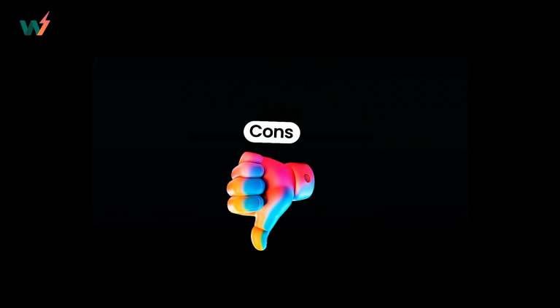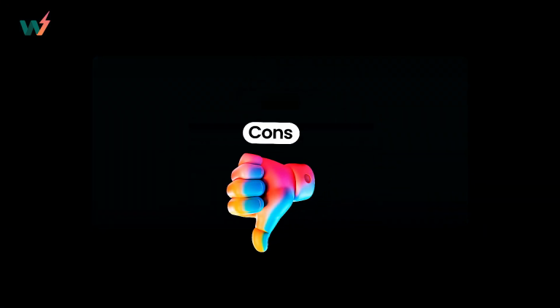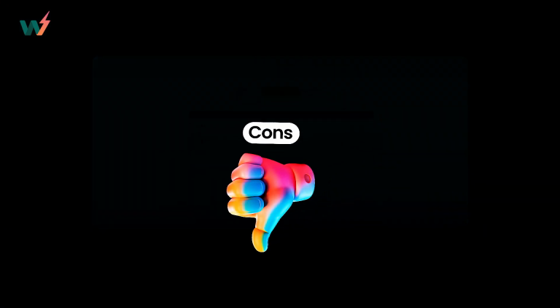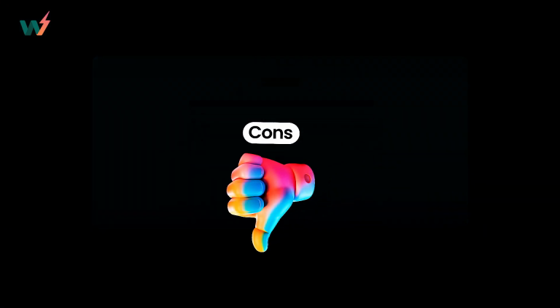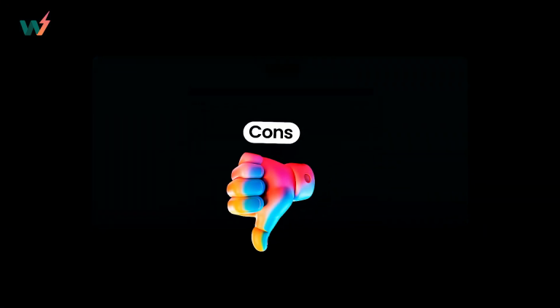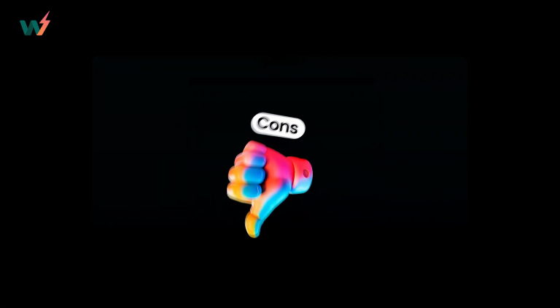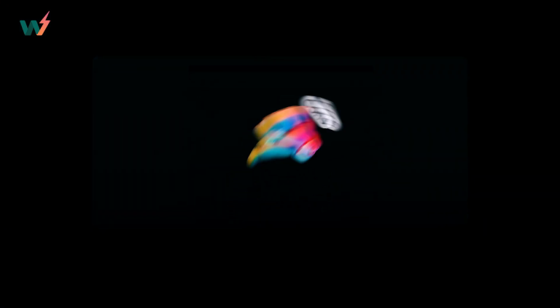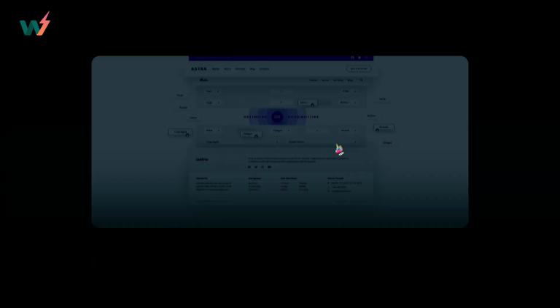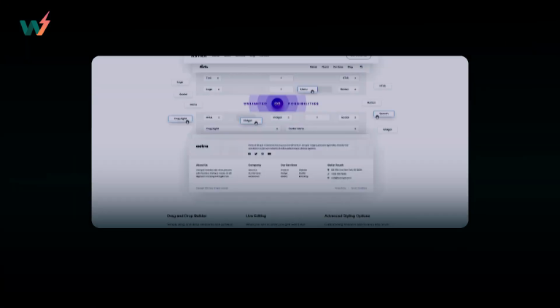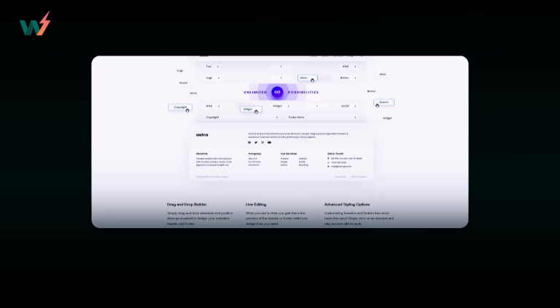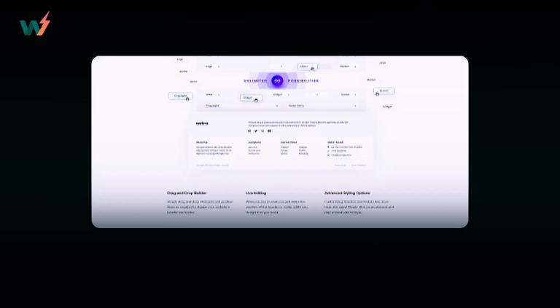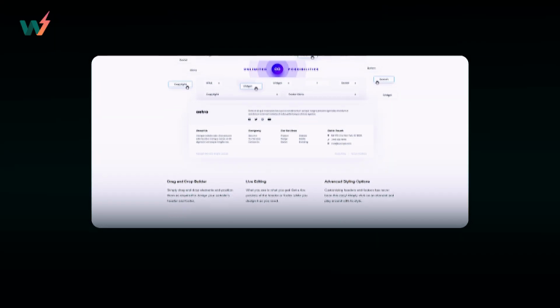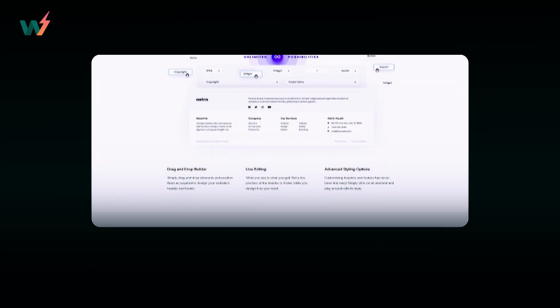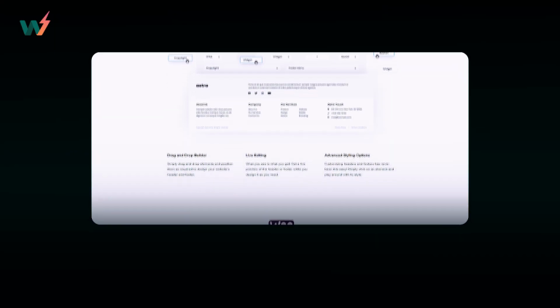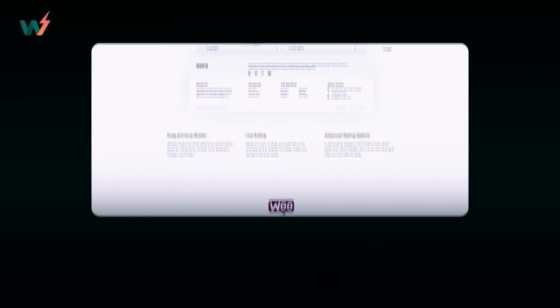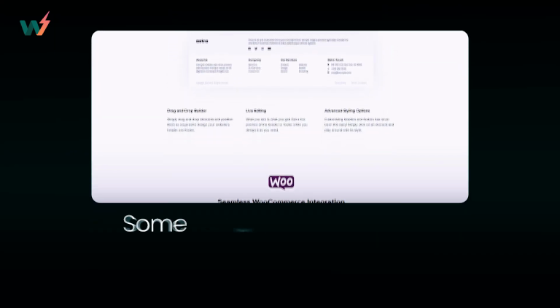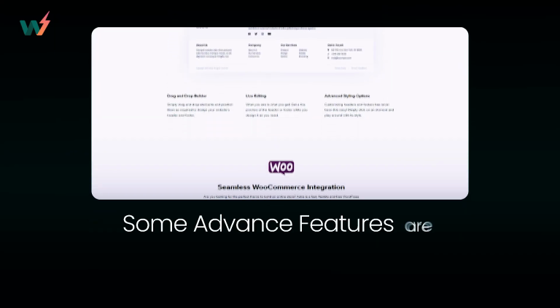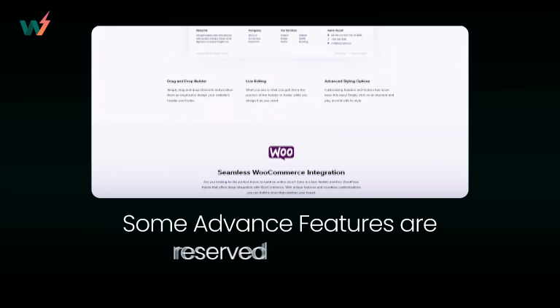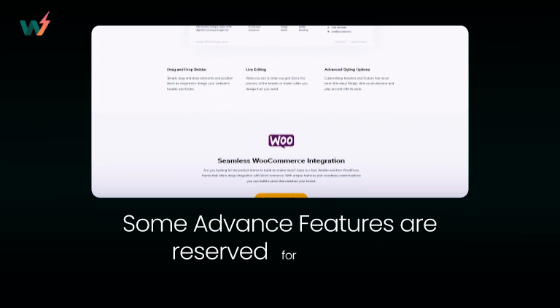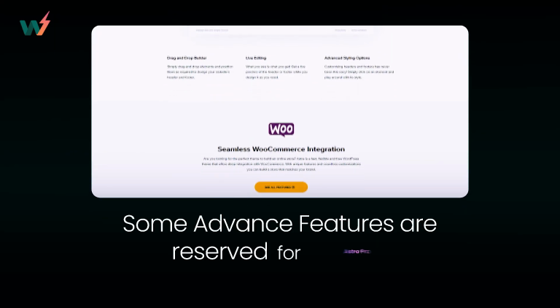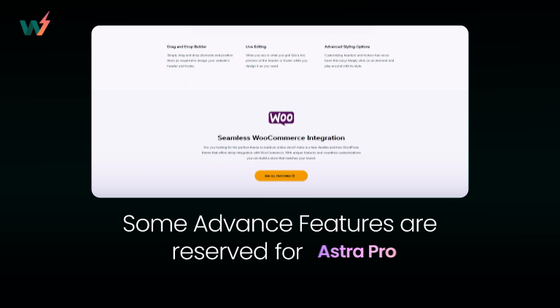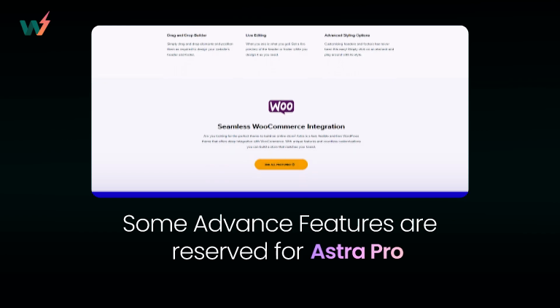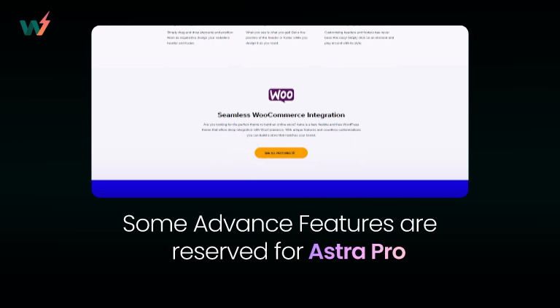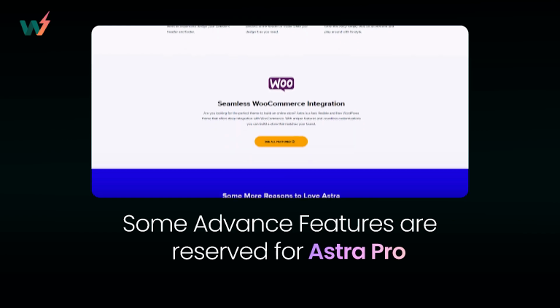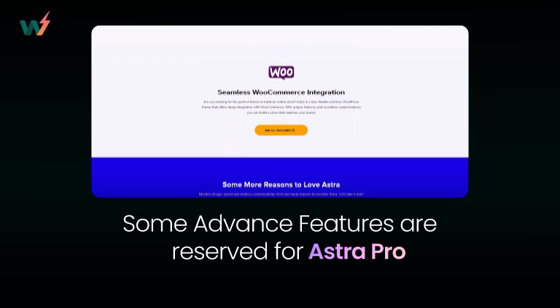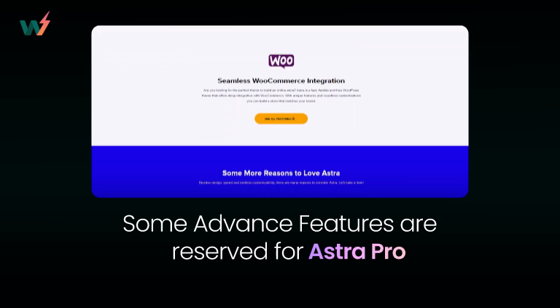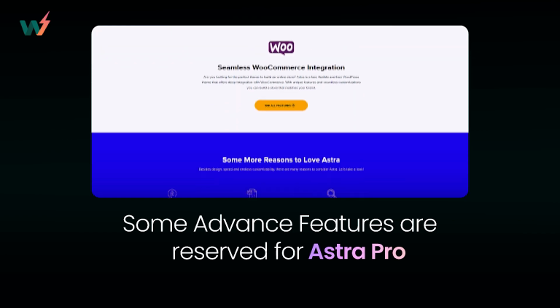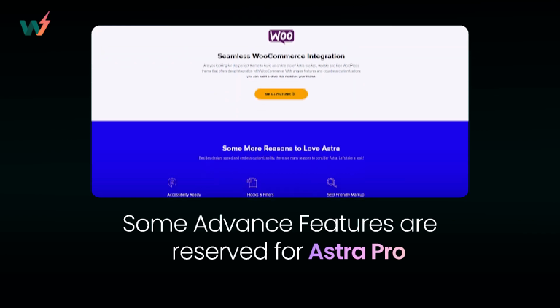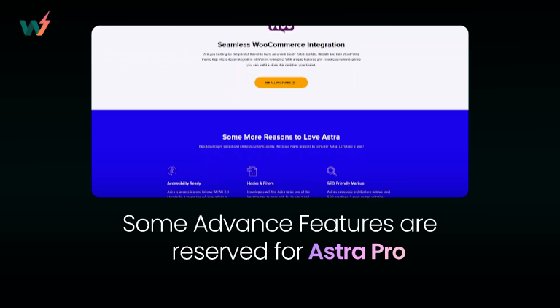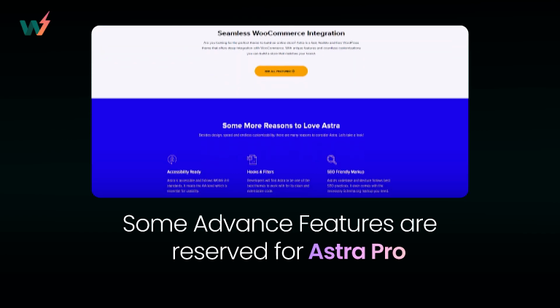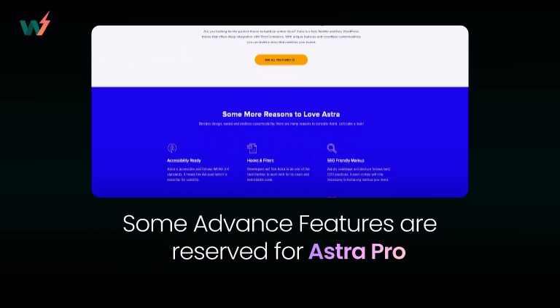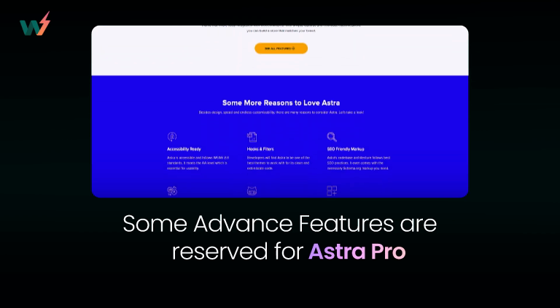For the cons, while Astra covers all the basics, some of the advanced features that you might need are reserved for Astra Pro.